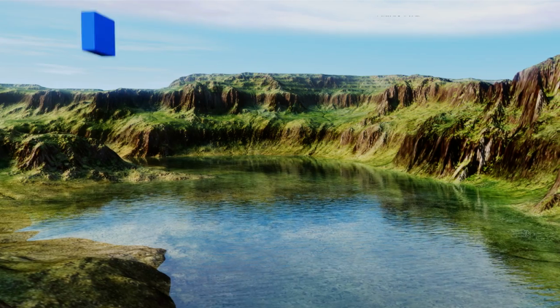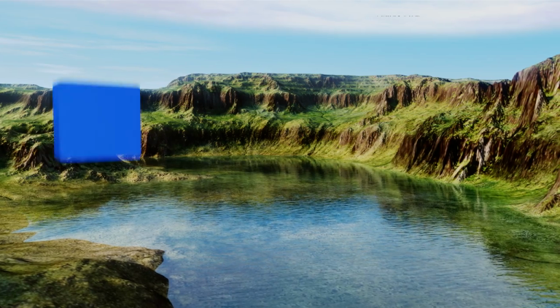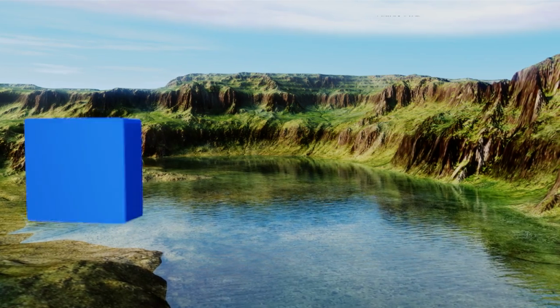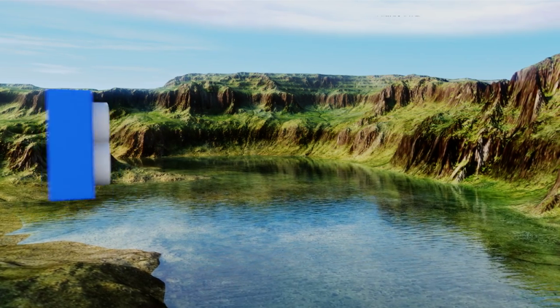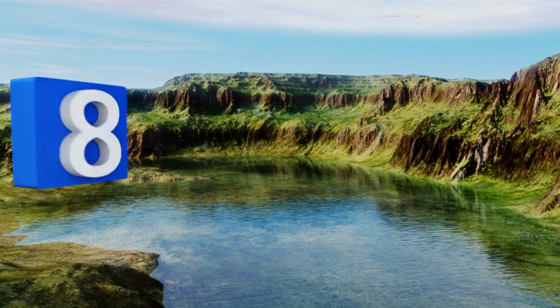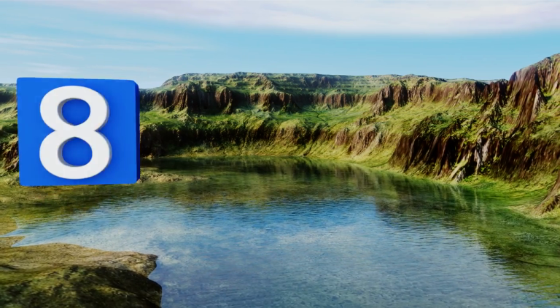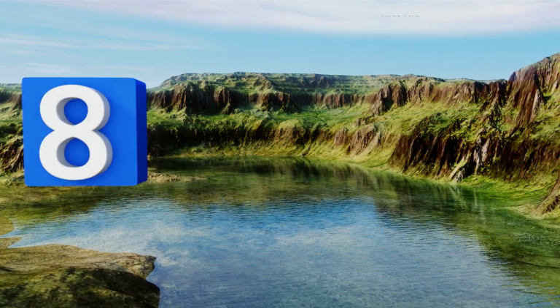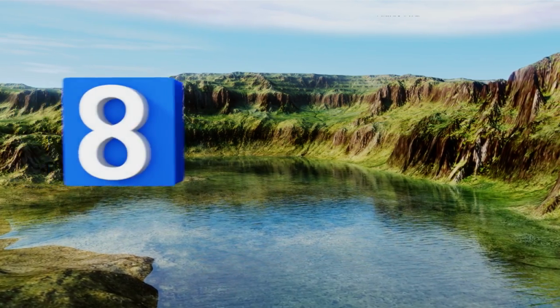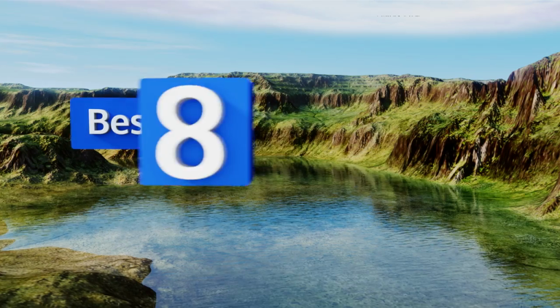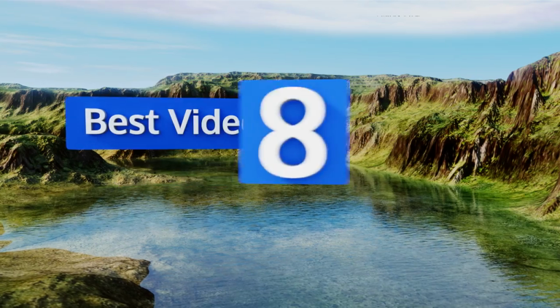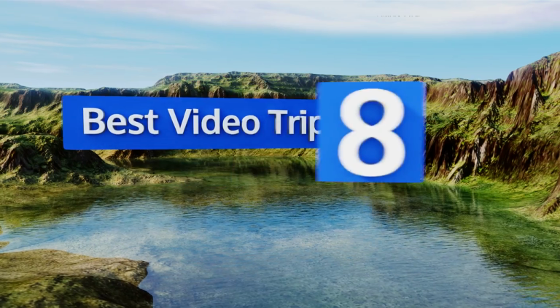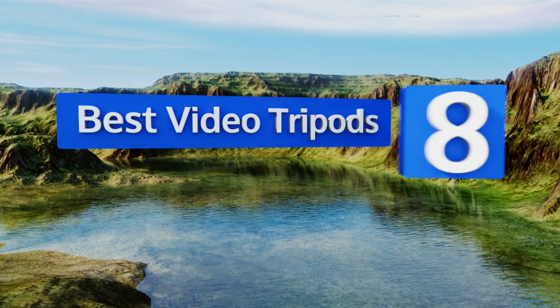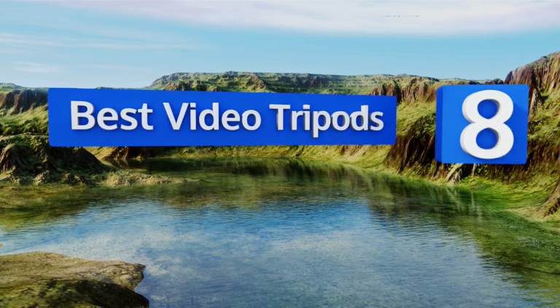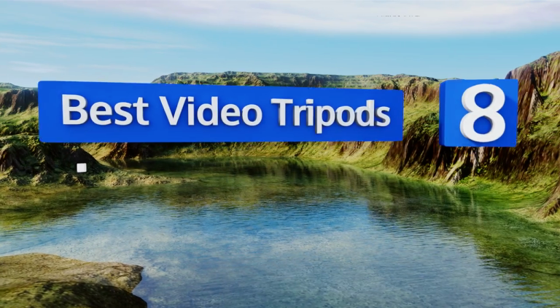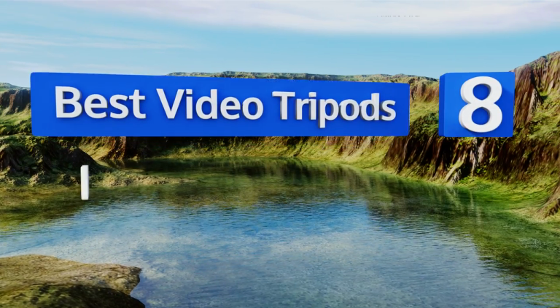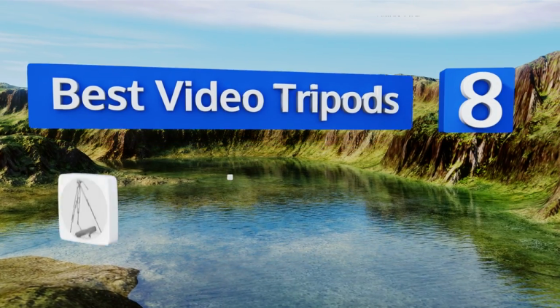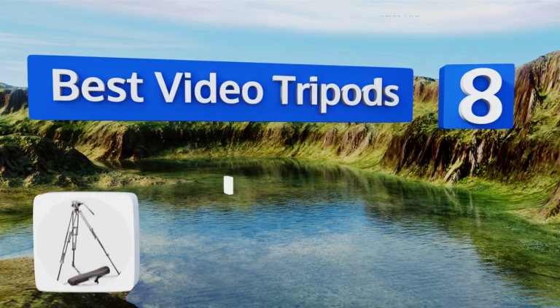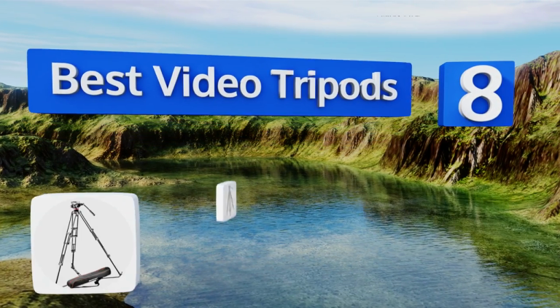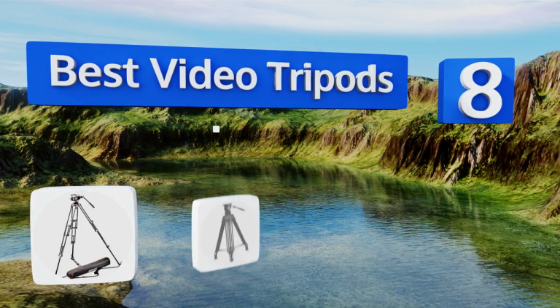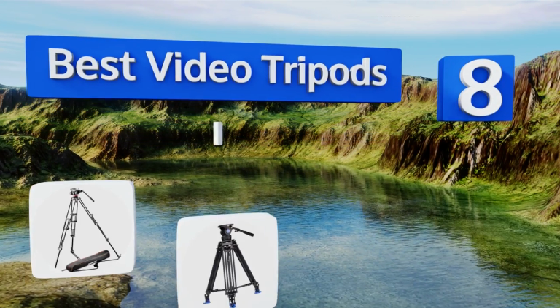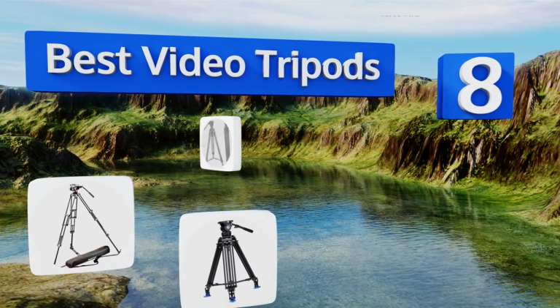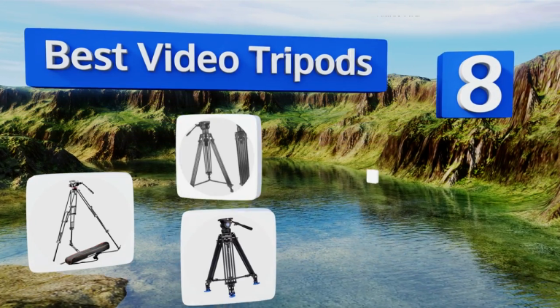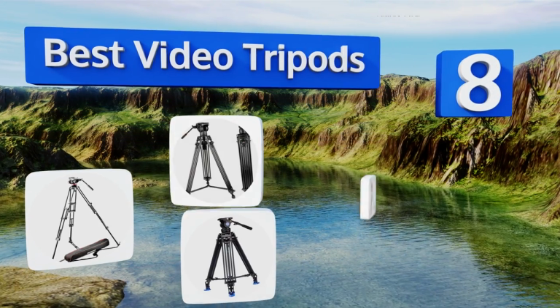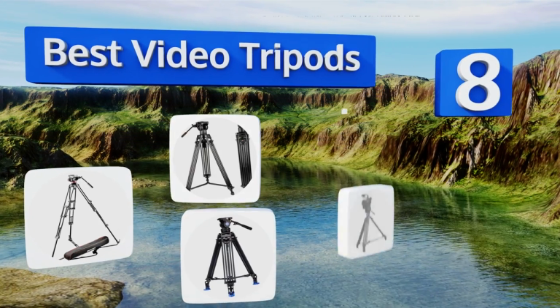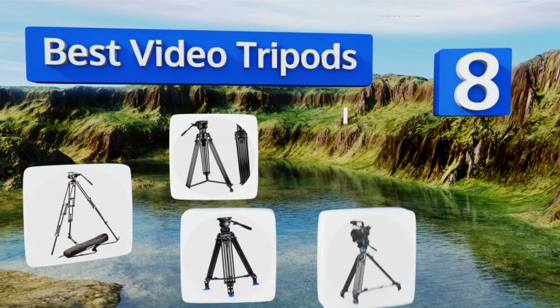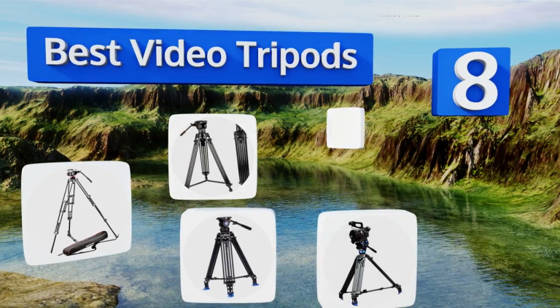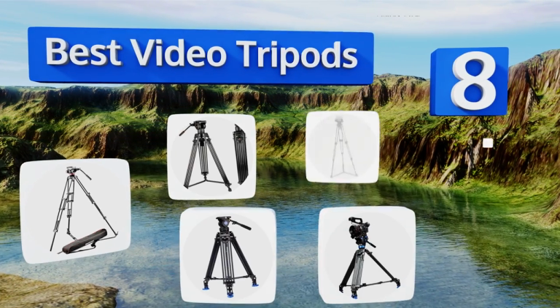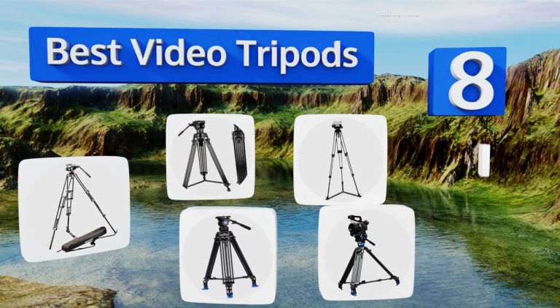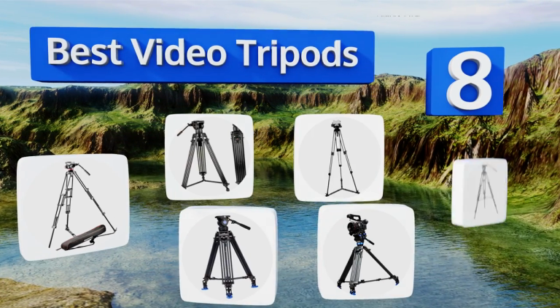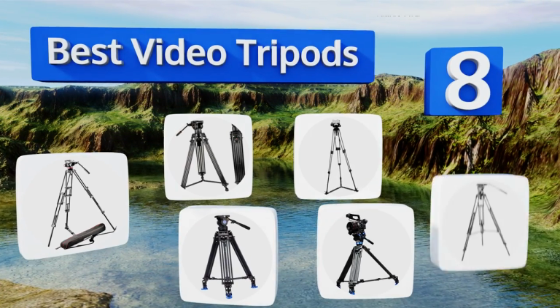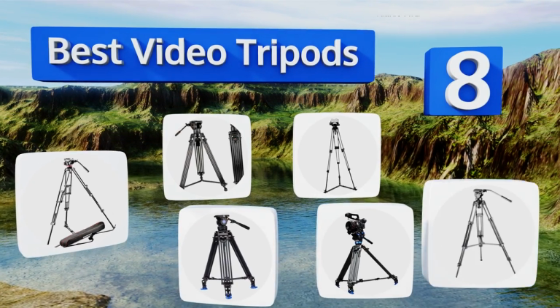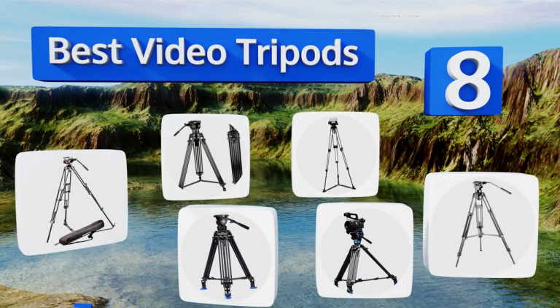EasyVid presents the eight best video tripods. Let's get started with the list.